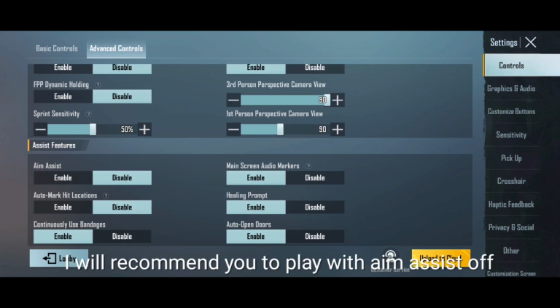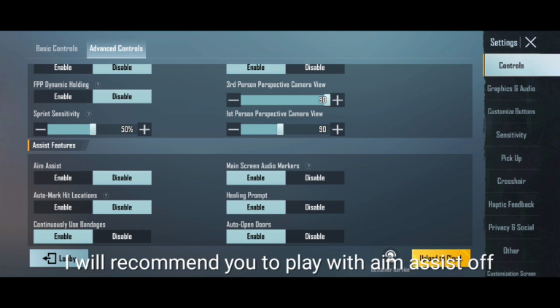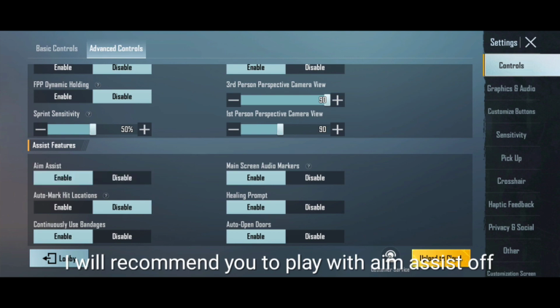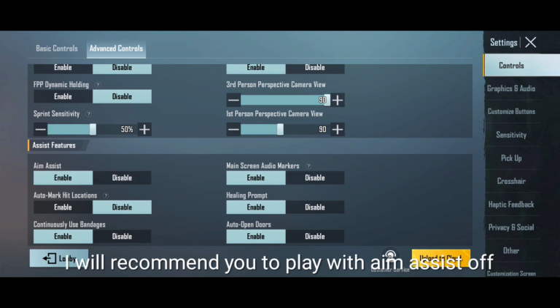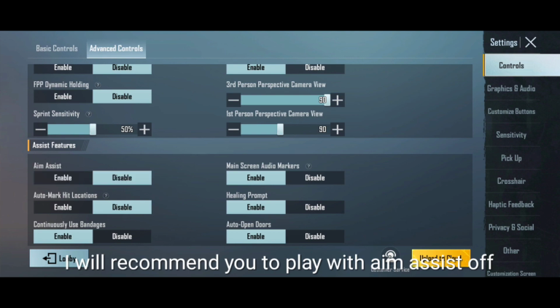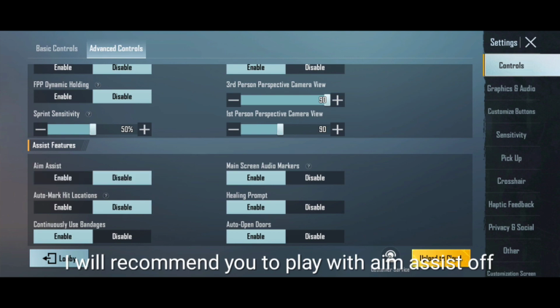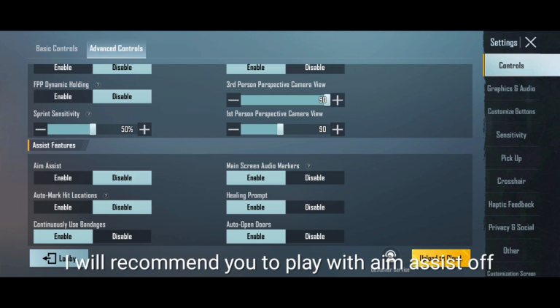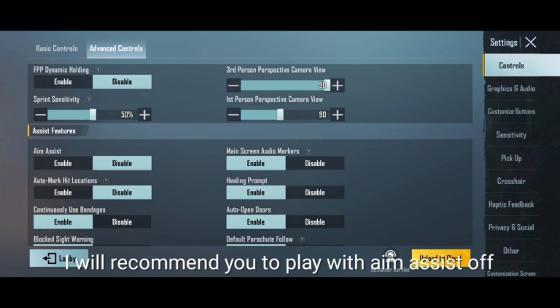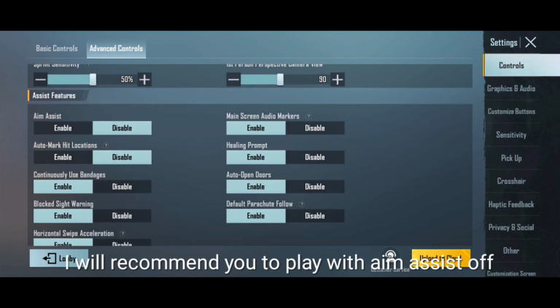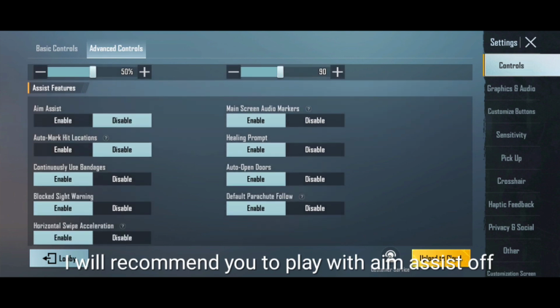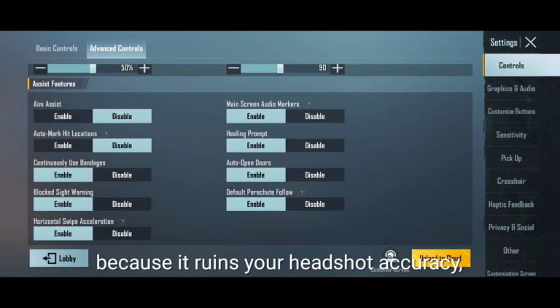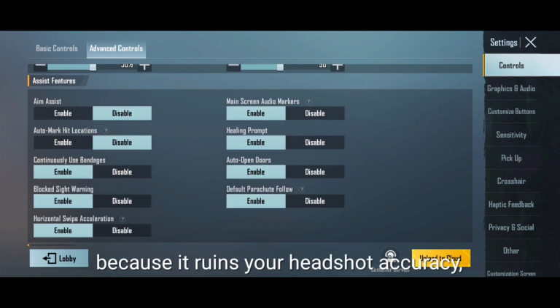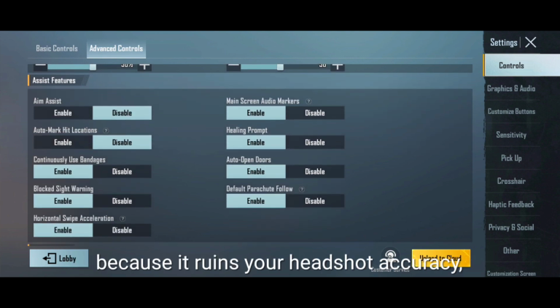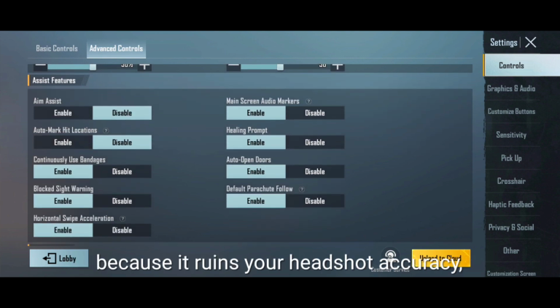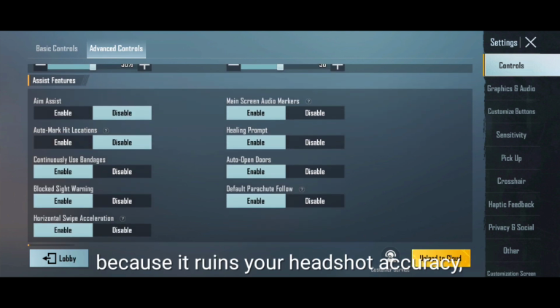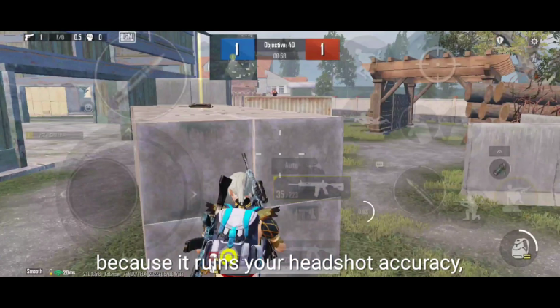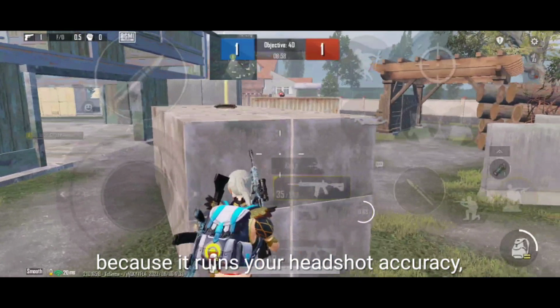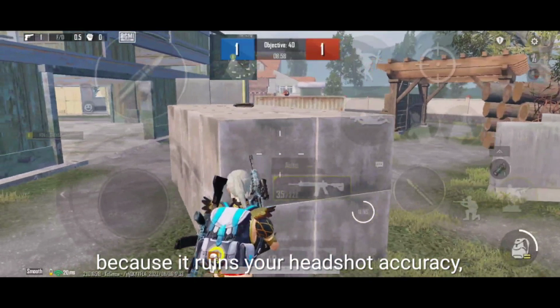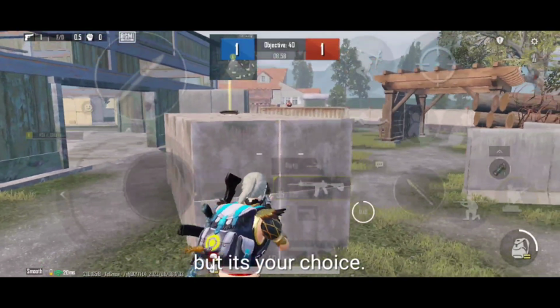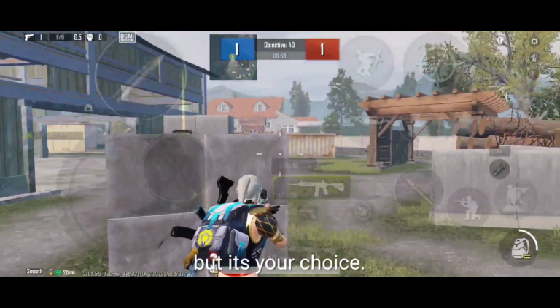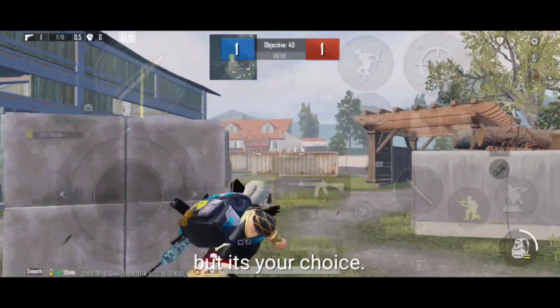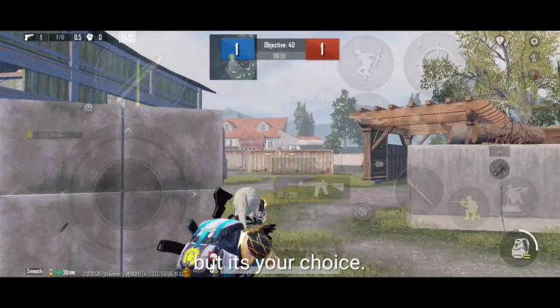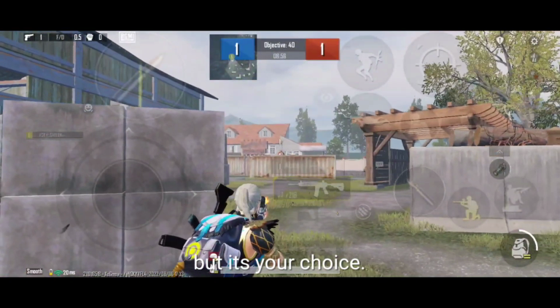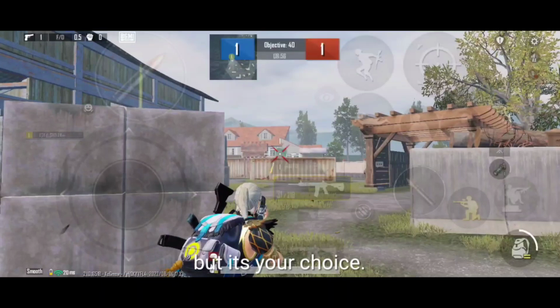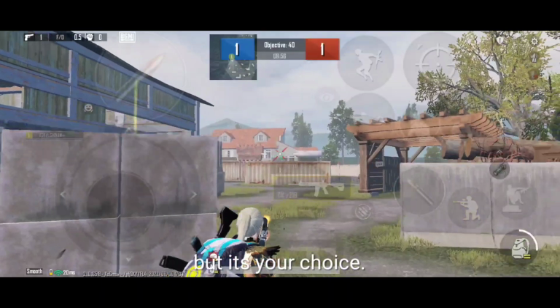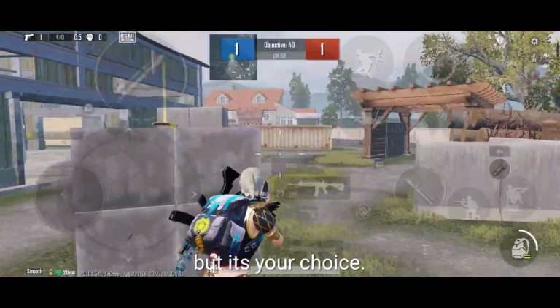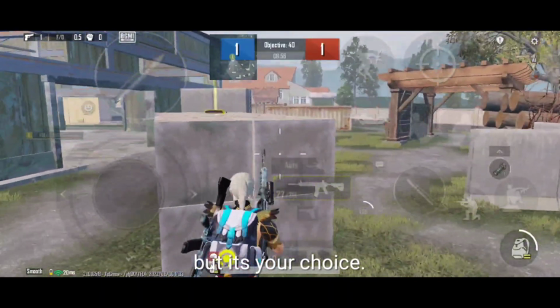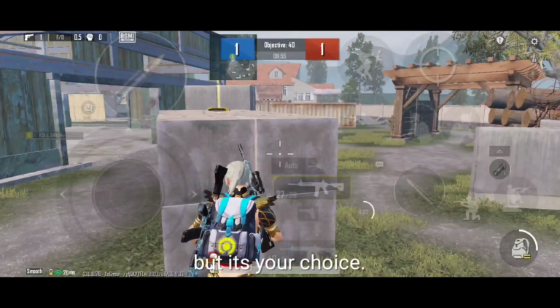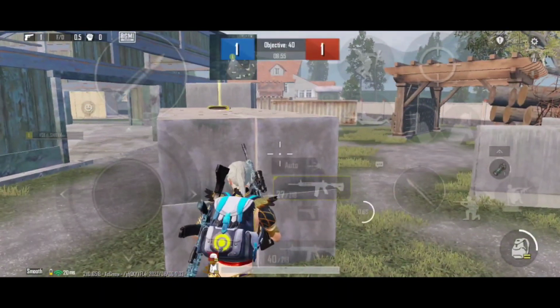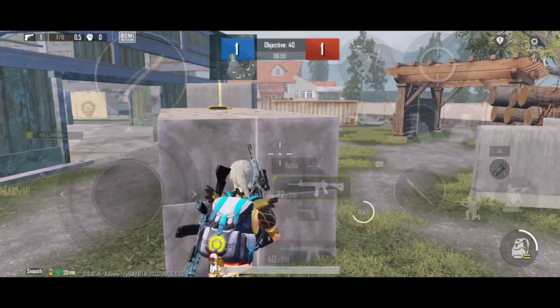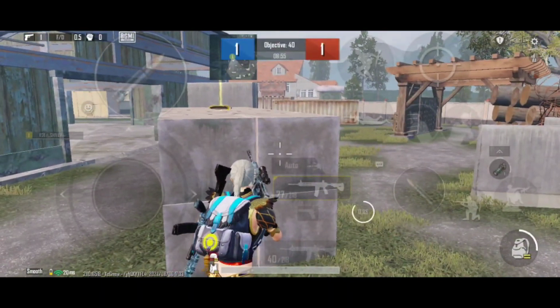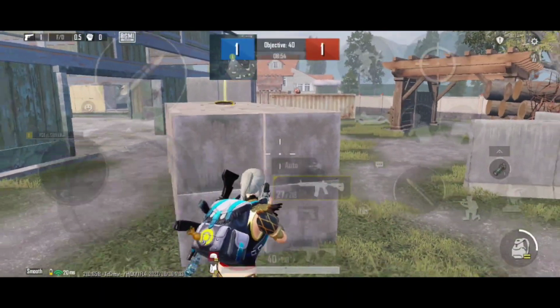I will recommend you to play with aim assist off because it ruins your headshot accuracy, but it's your choice. I will attach the claw code for this in the description.